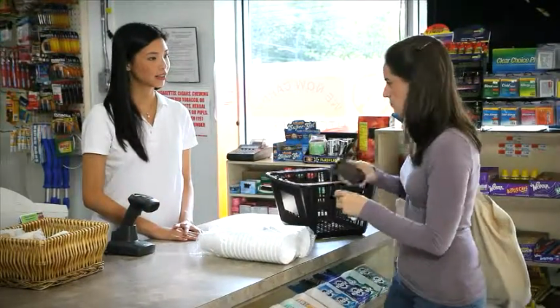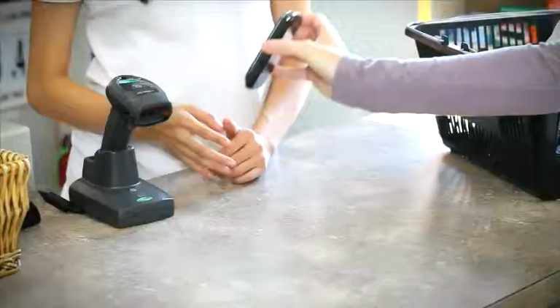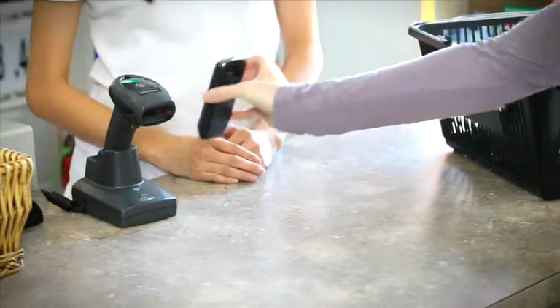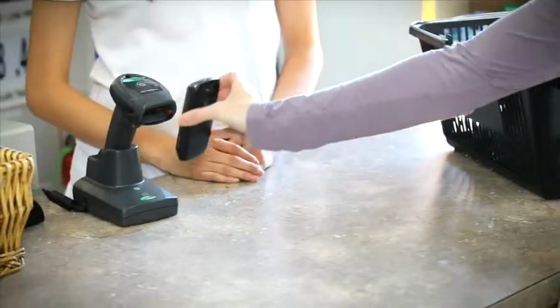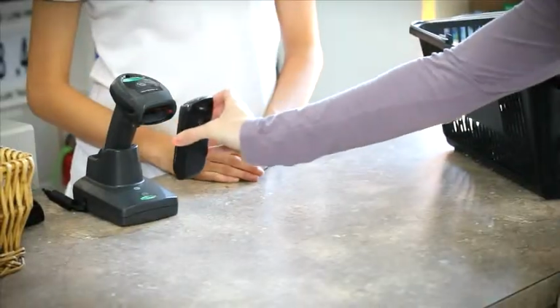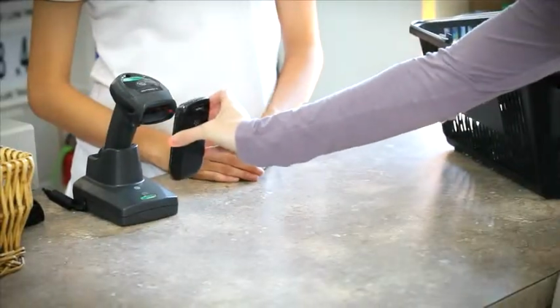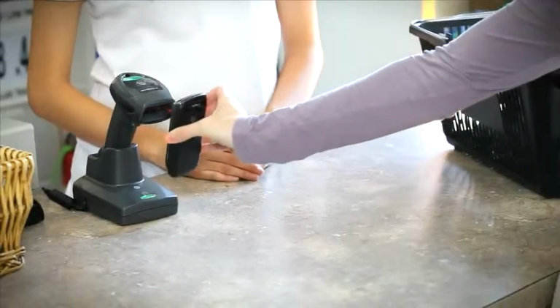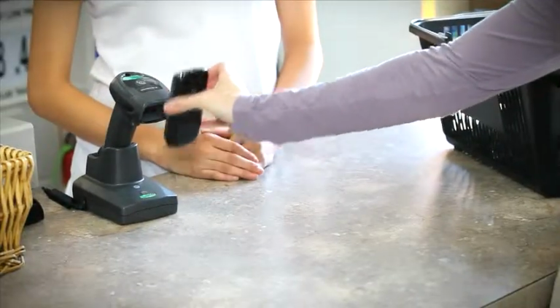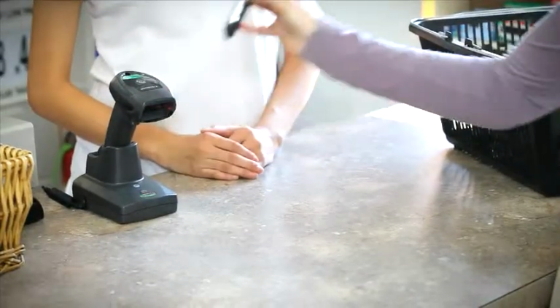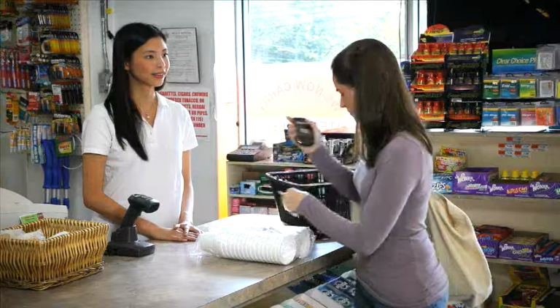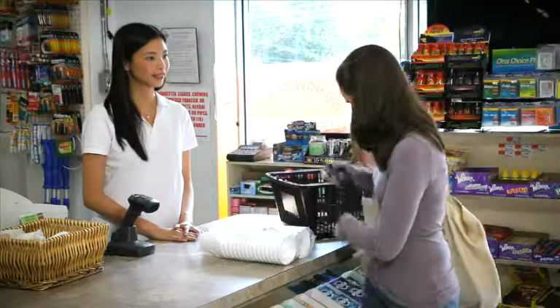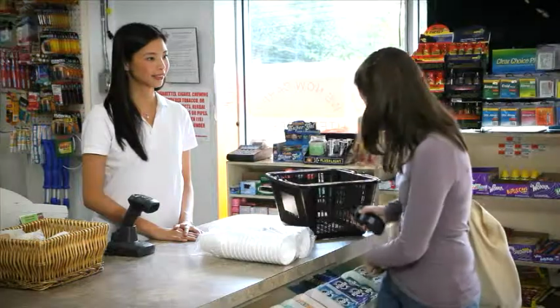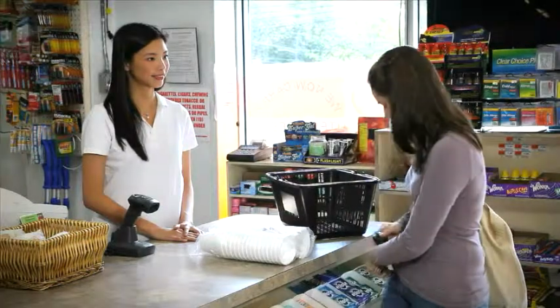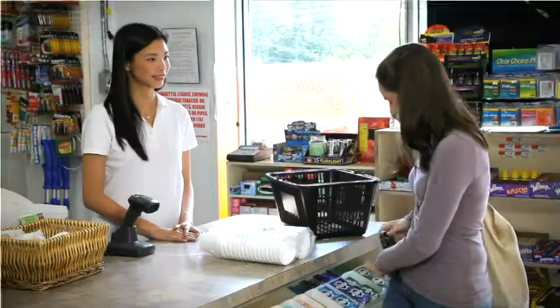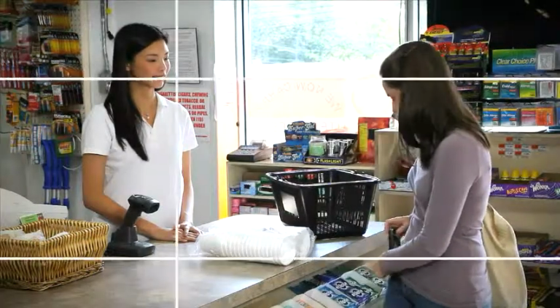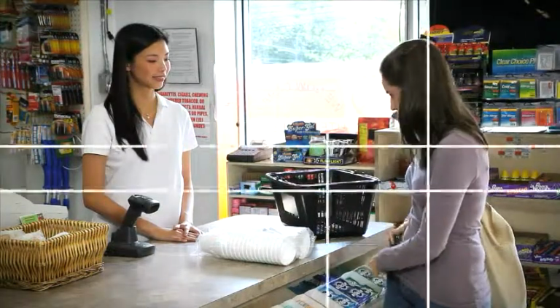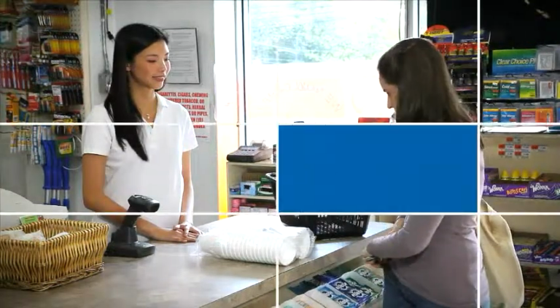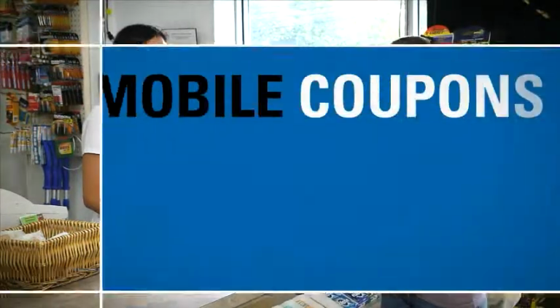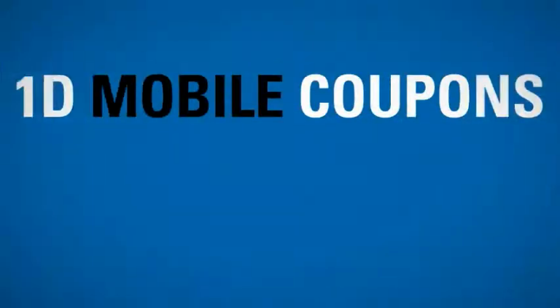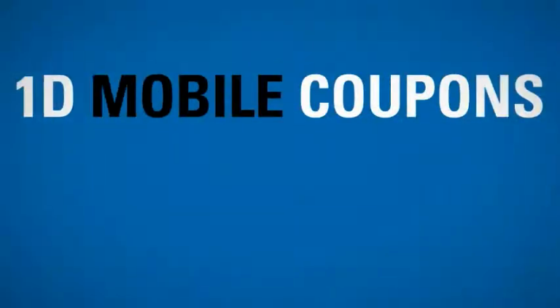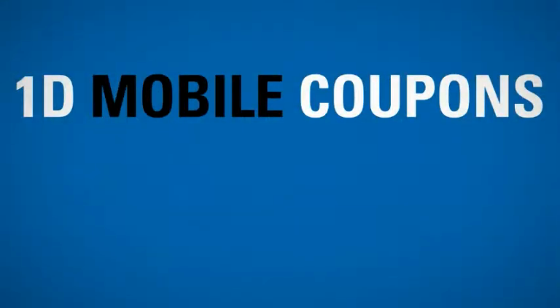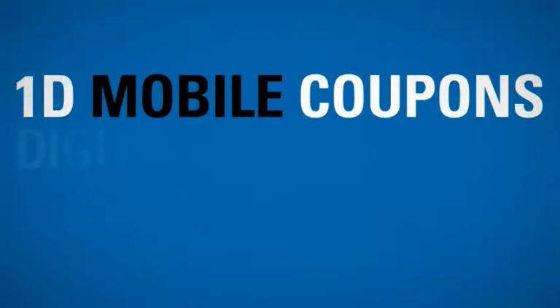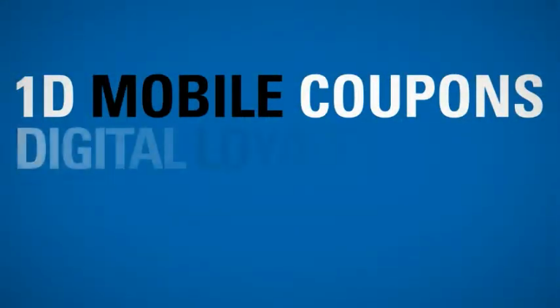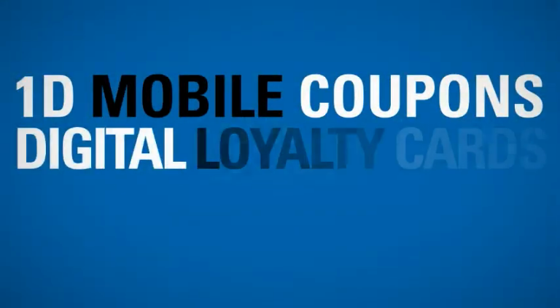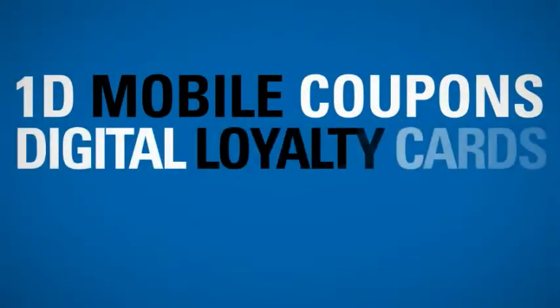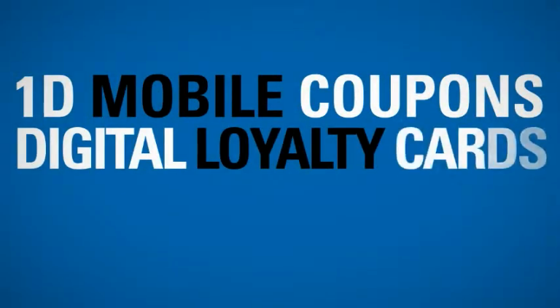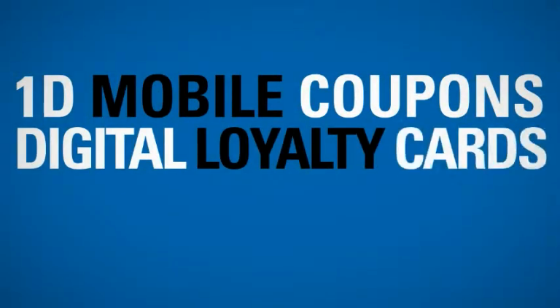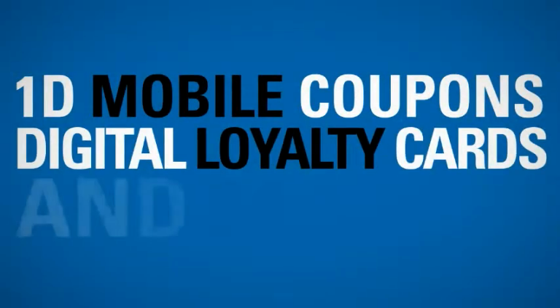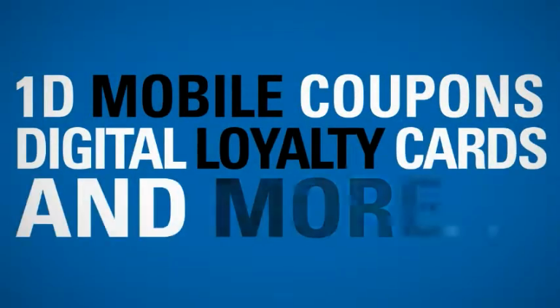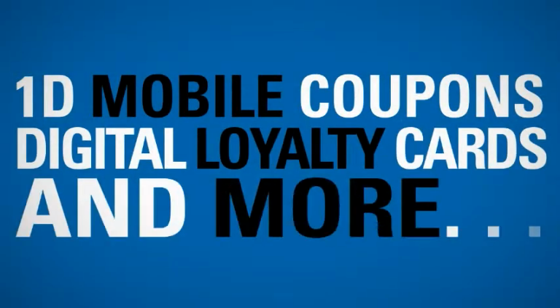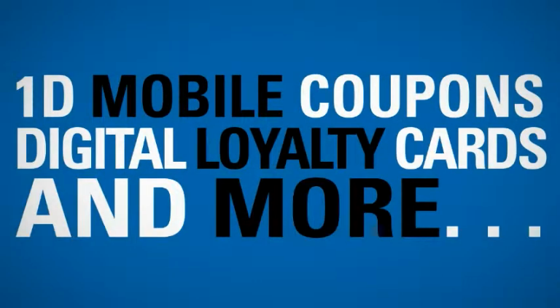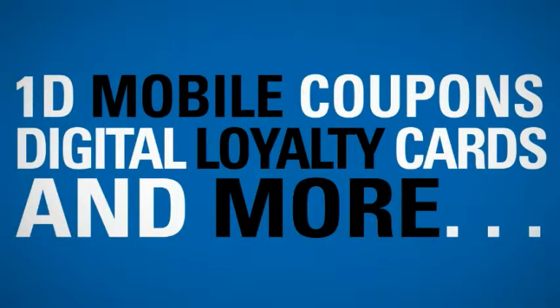retailers can take advantage of these new opportunities with 1D mobile coupons, digital loyalty cards and more.